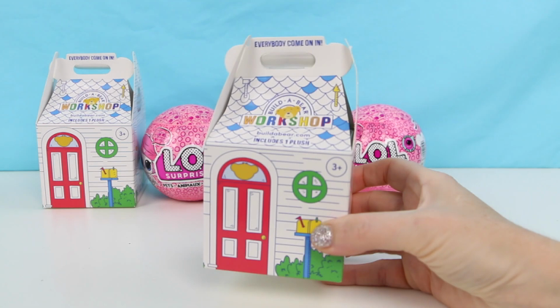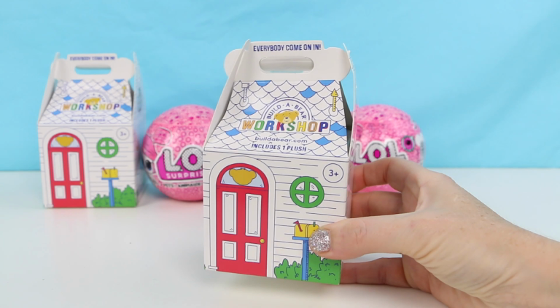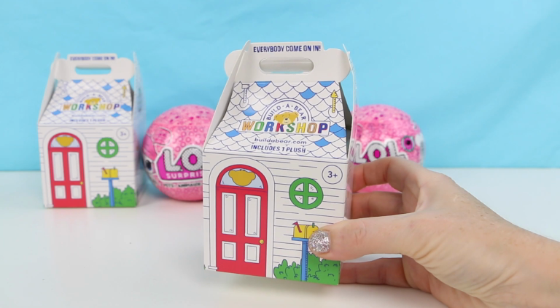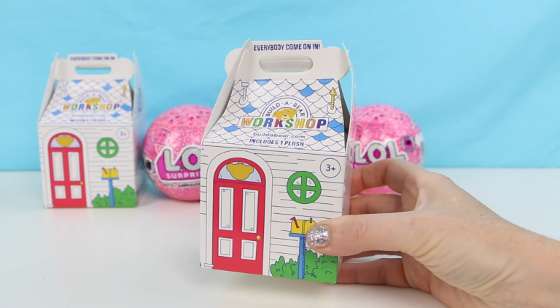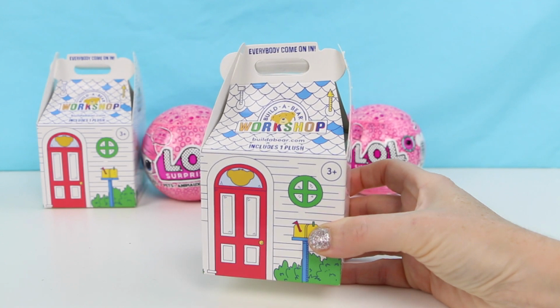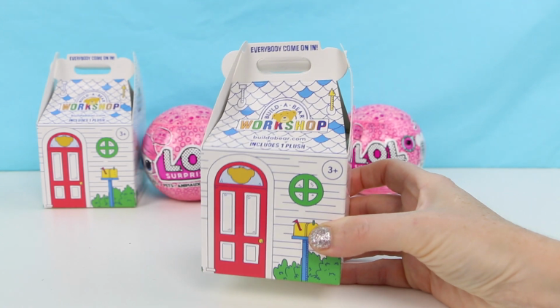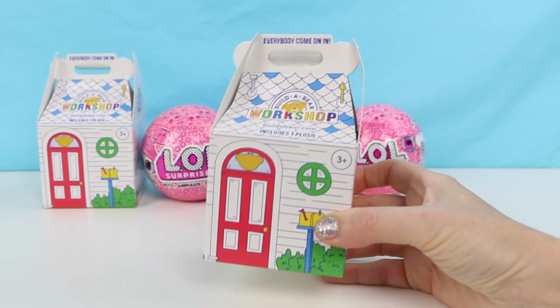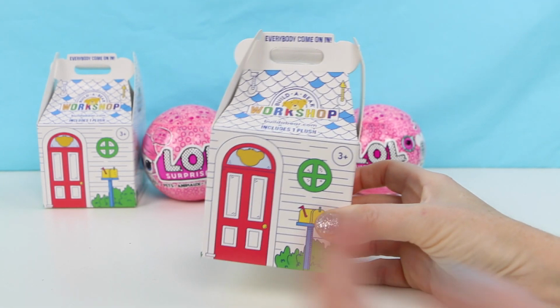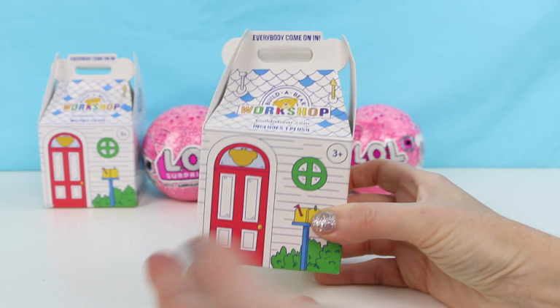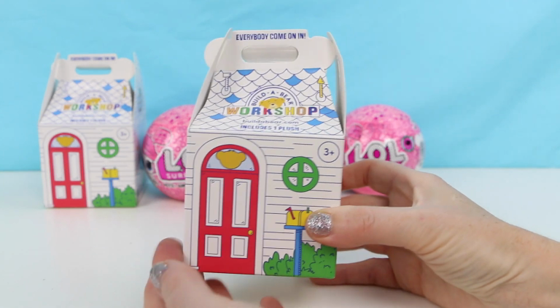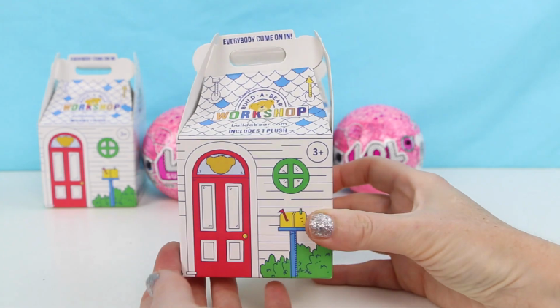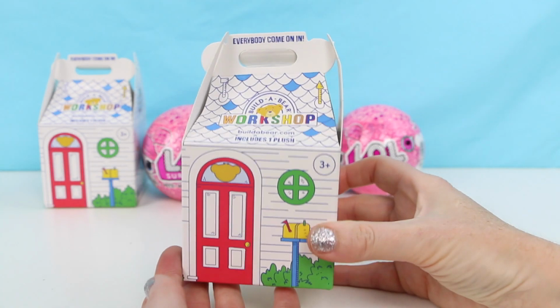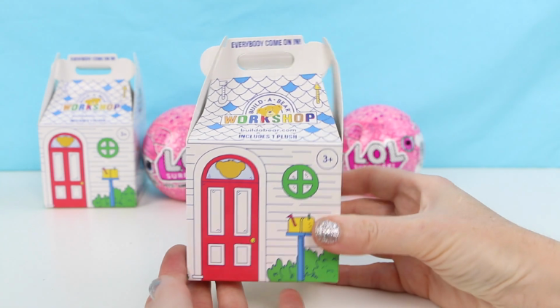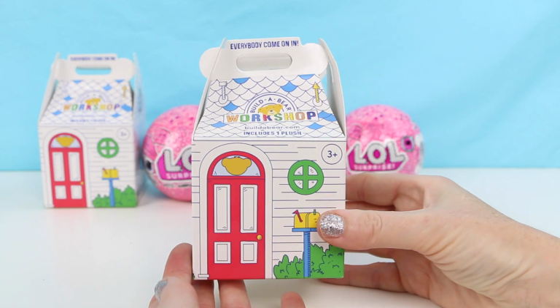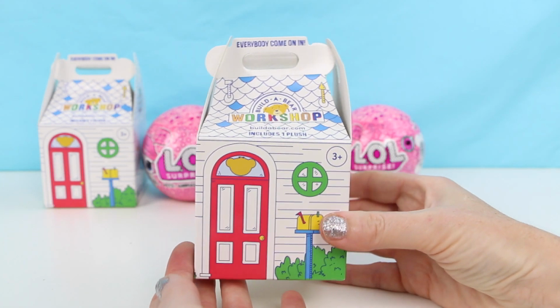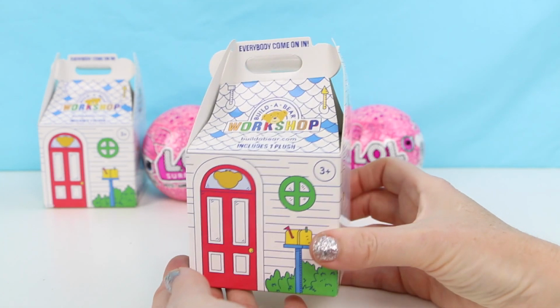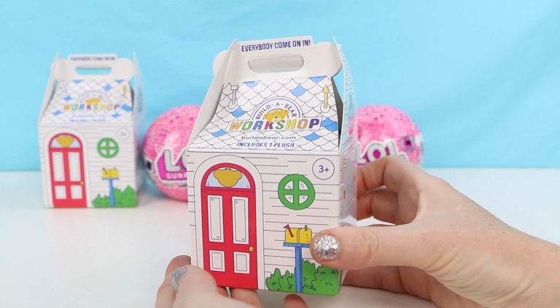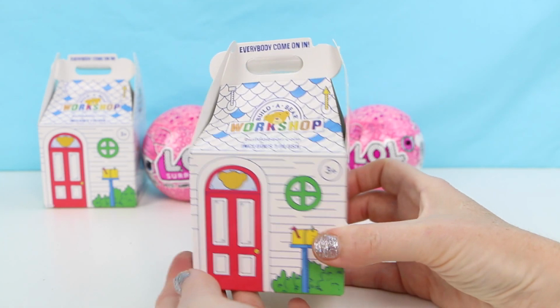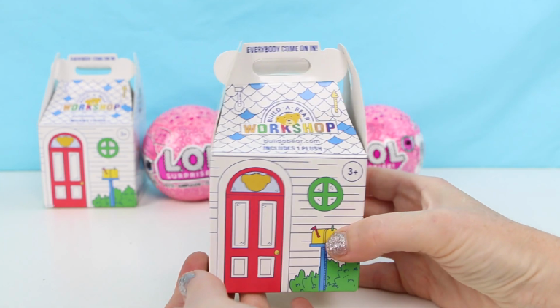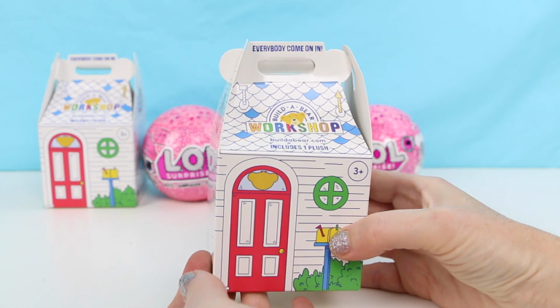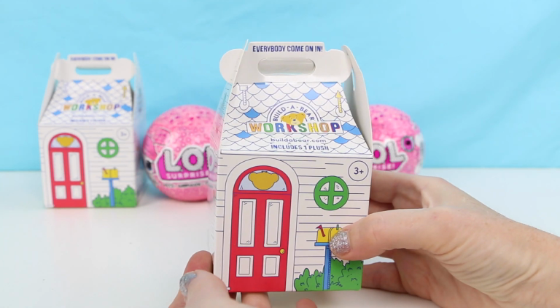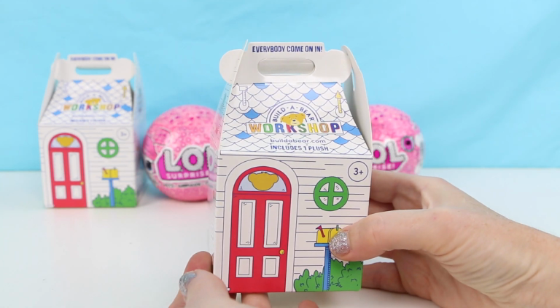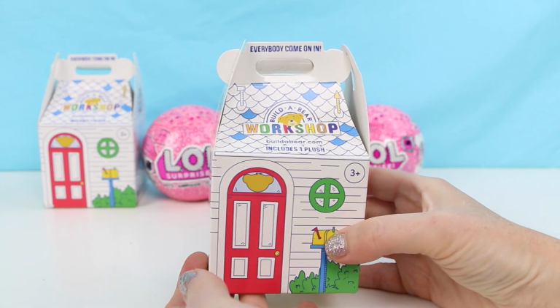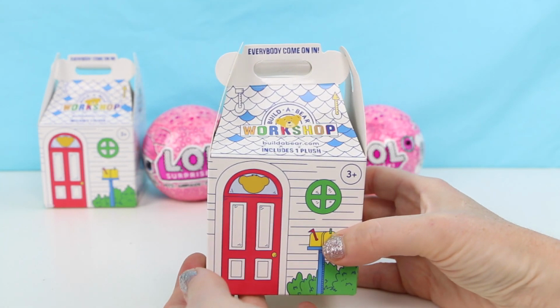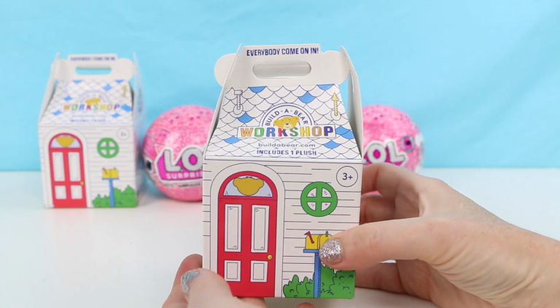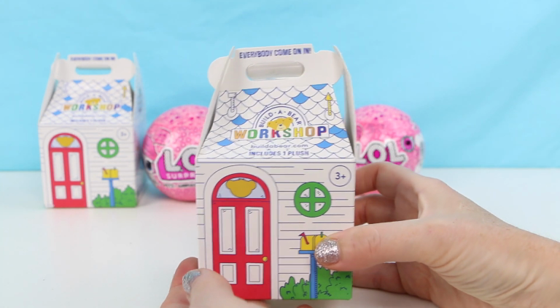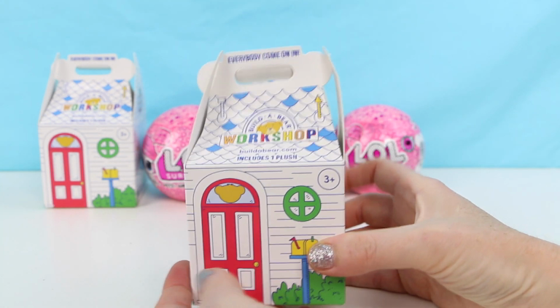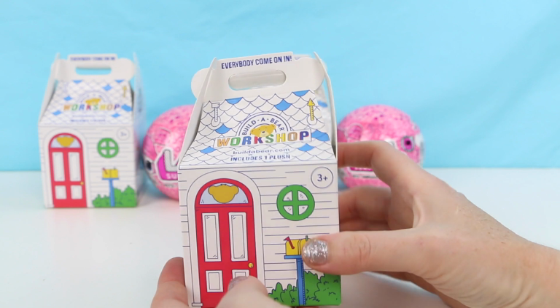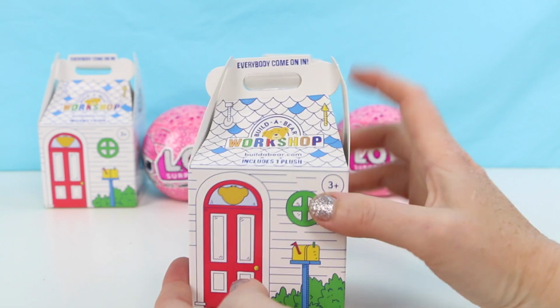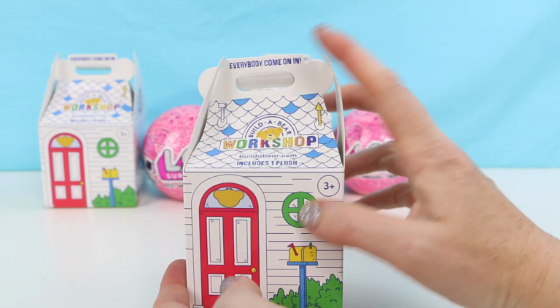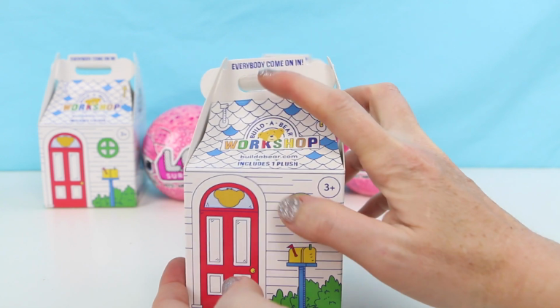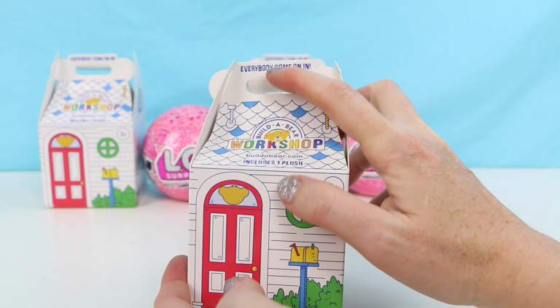First let's take a look at these Build-a-Bear Workshop blind boxes. Aren't these cute? These are like the miniature version of the box you get from the store.